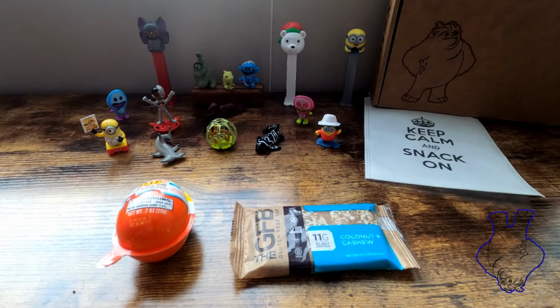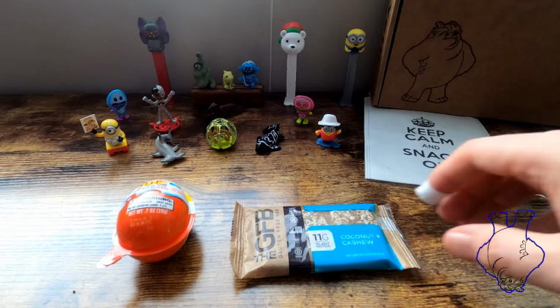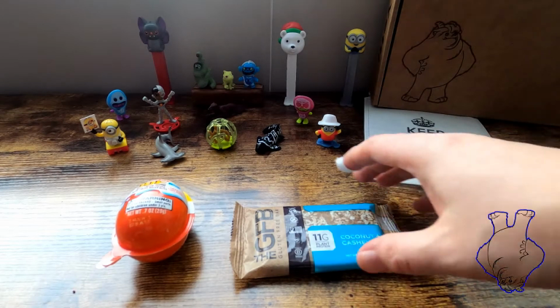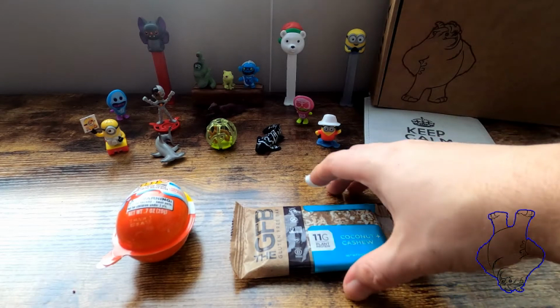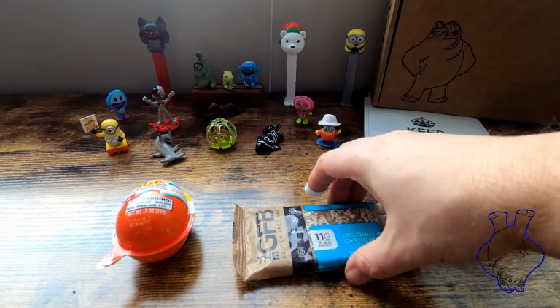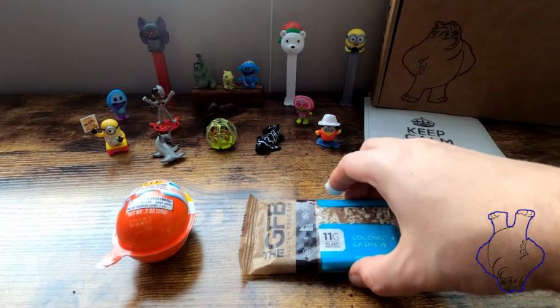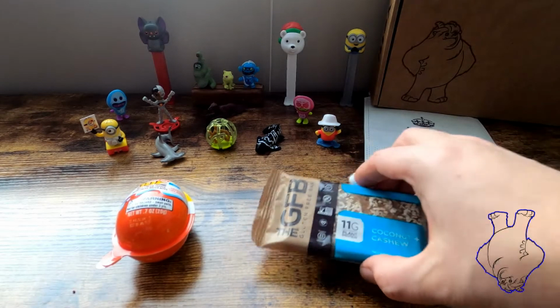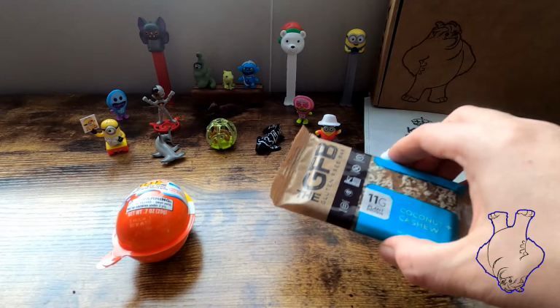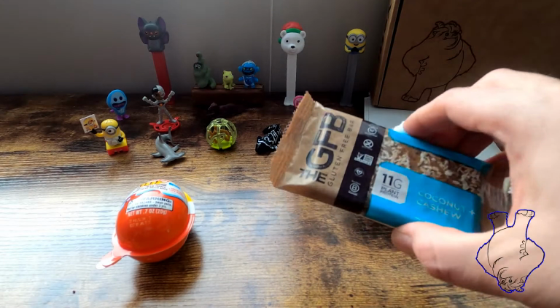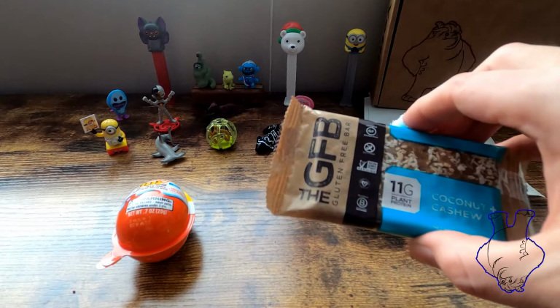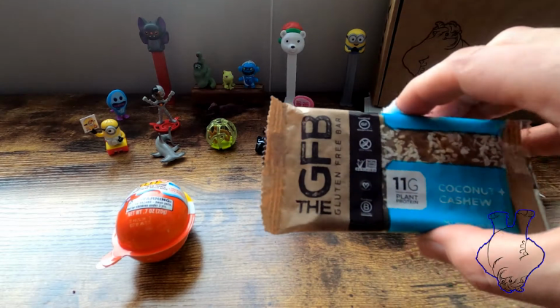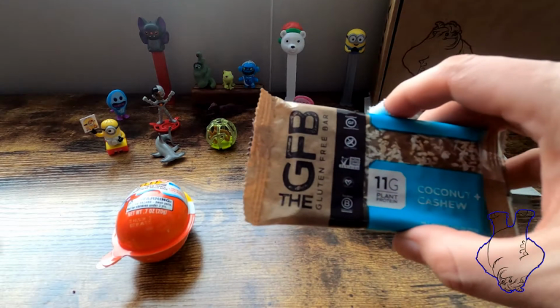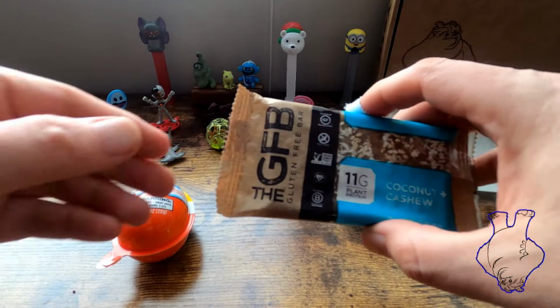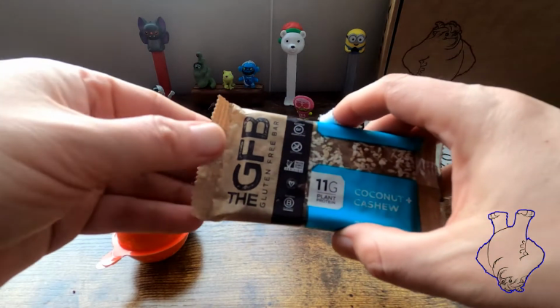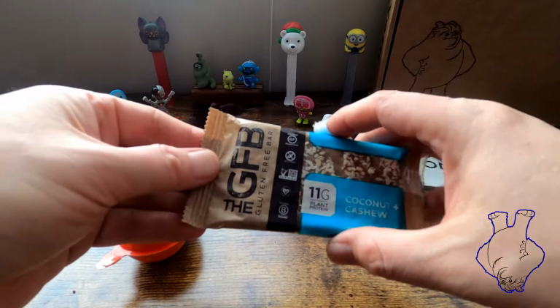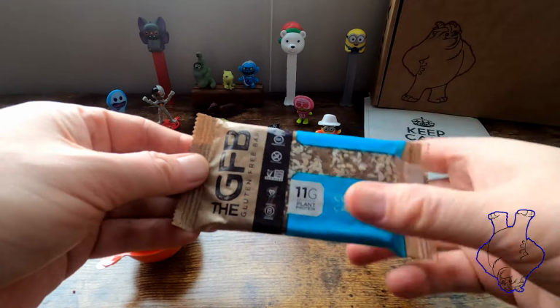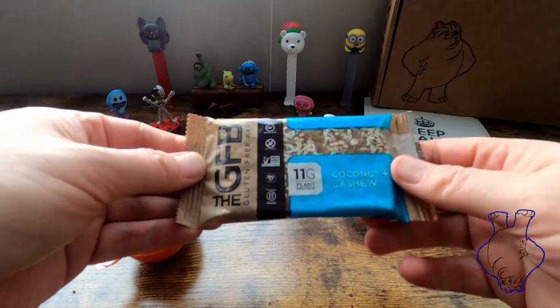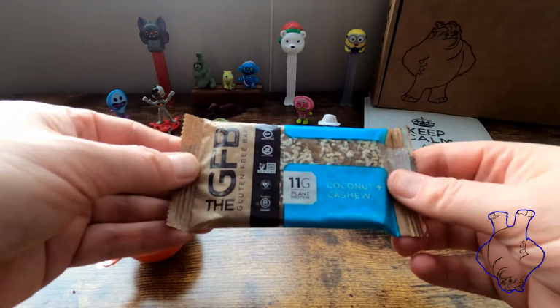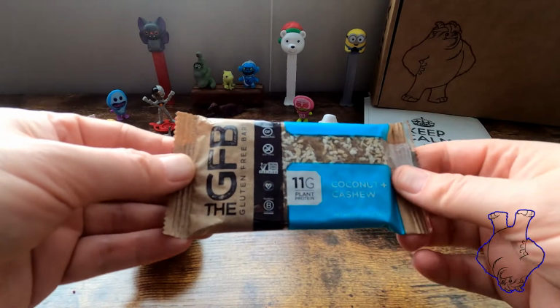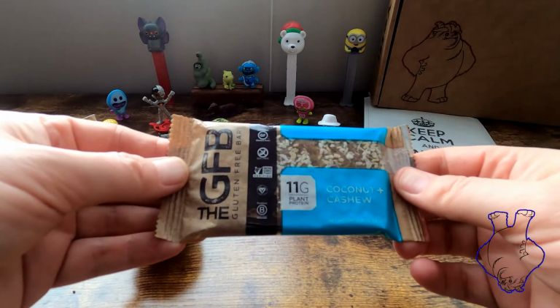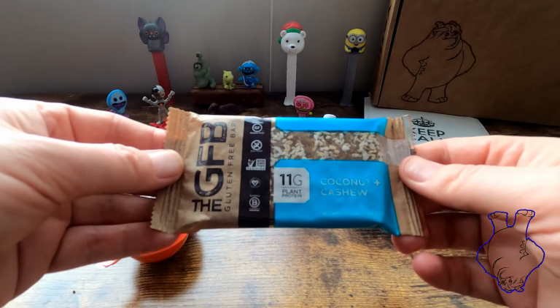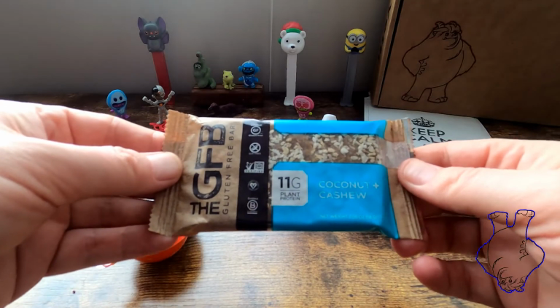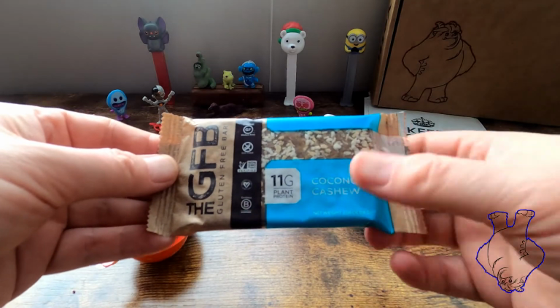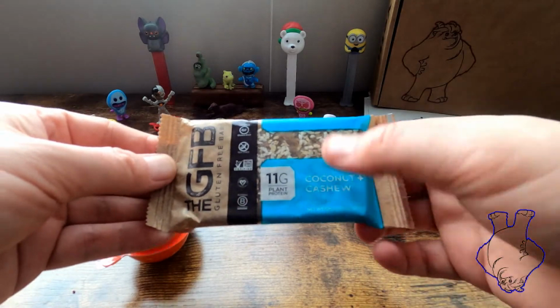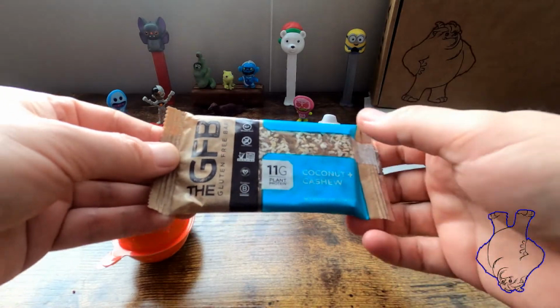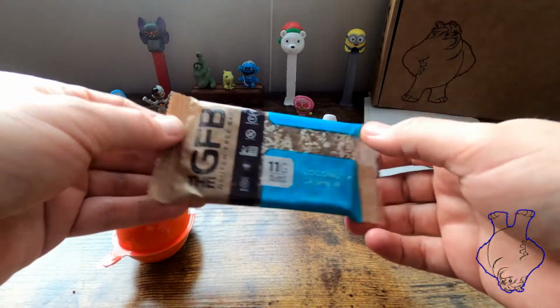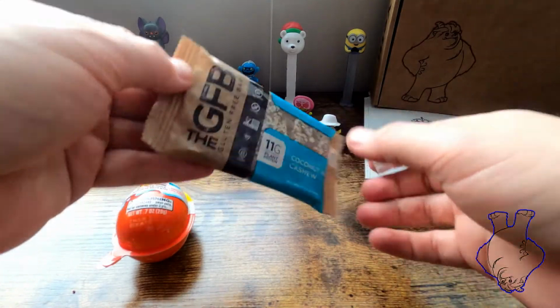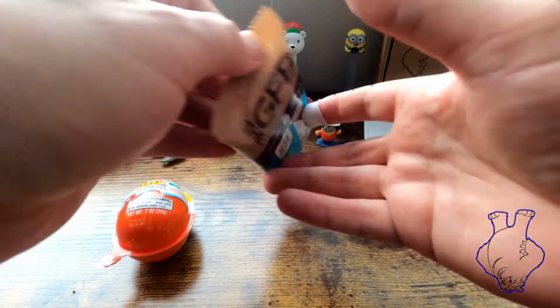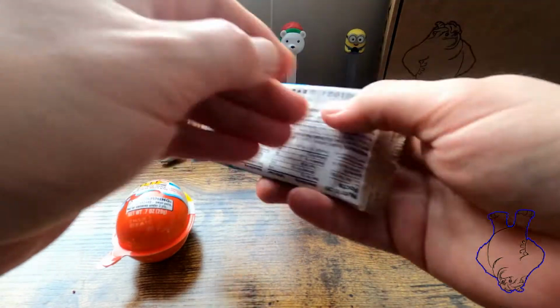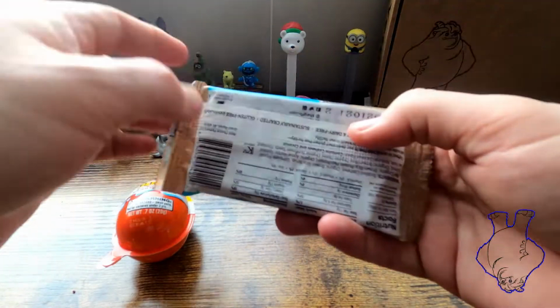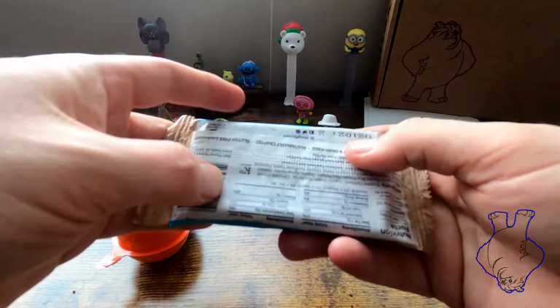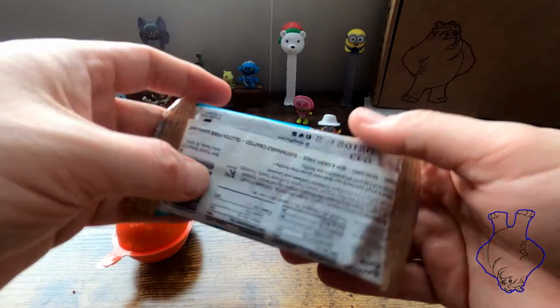Hi there, Snack Fiend Yeti here with the Gluten-Free Bar Coconut and Cashew.